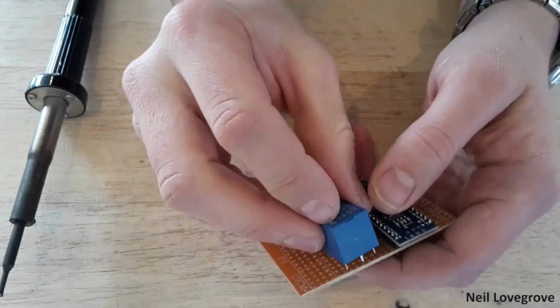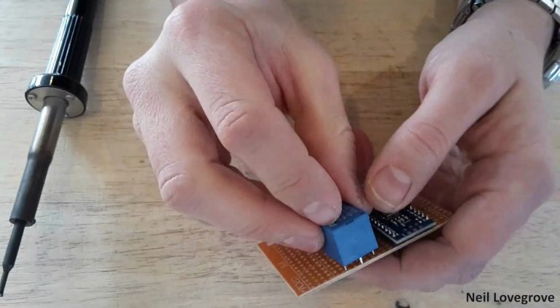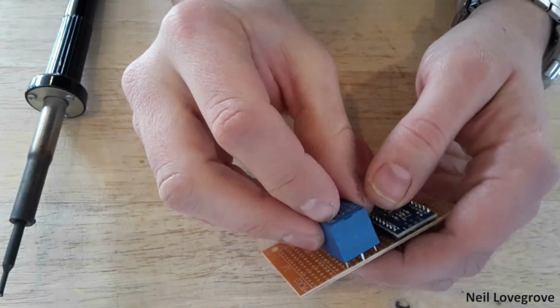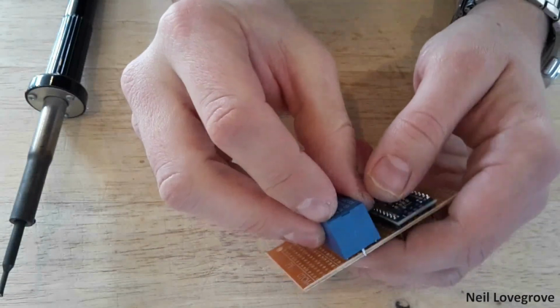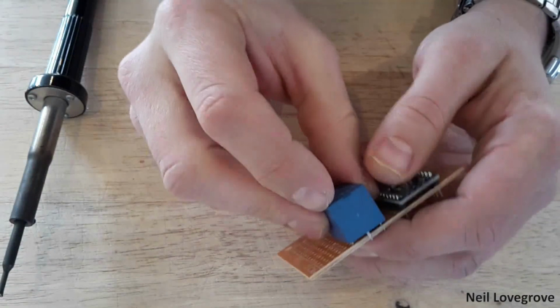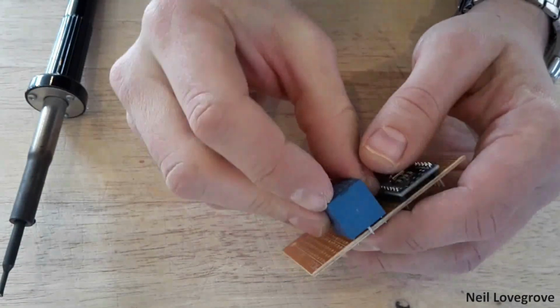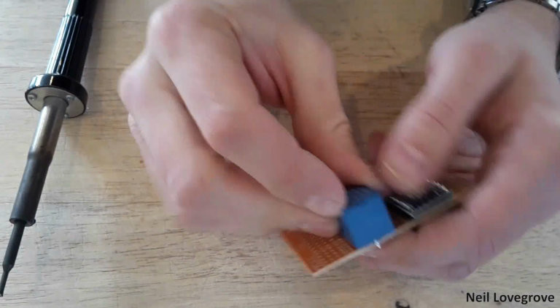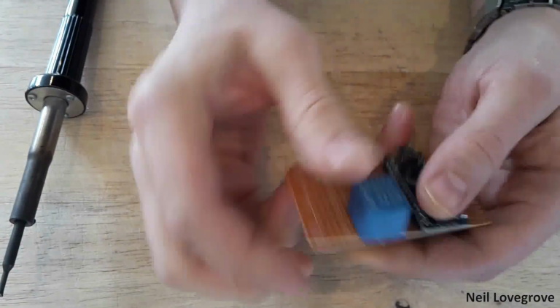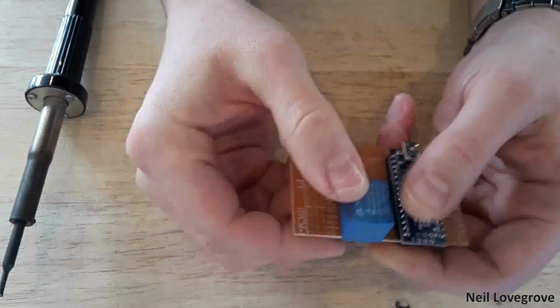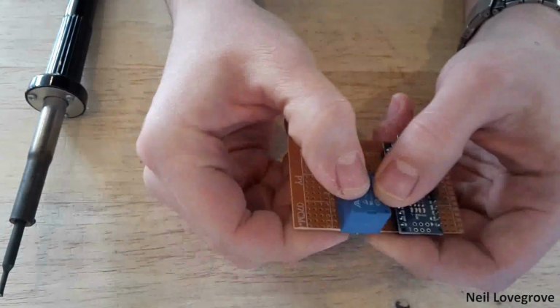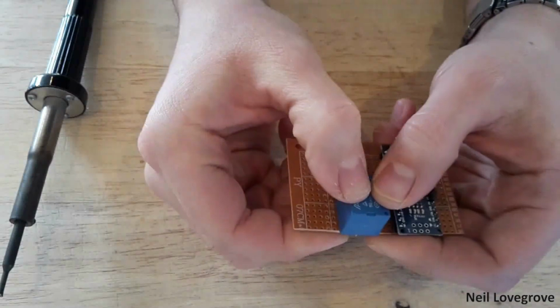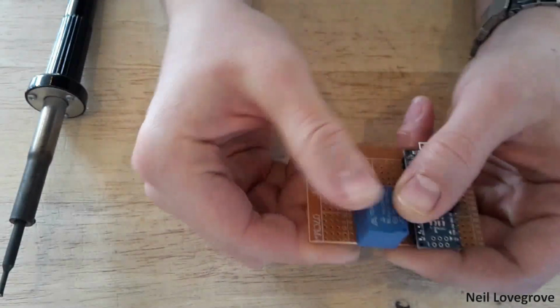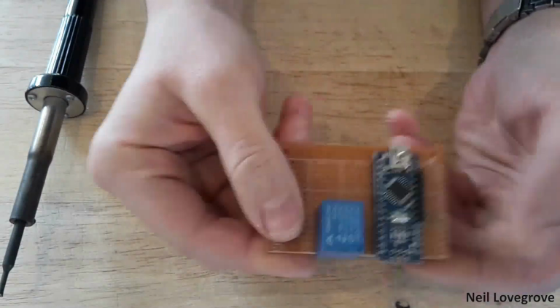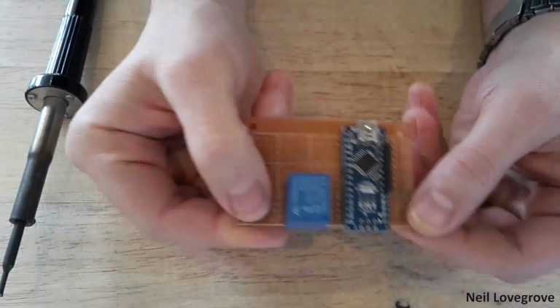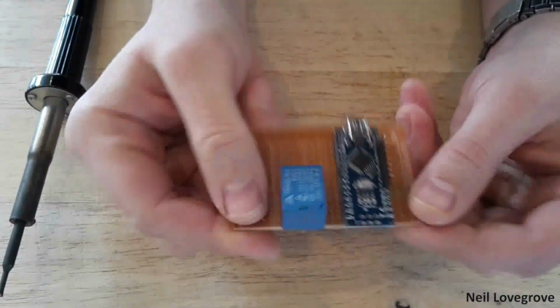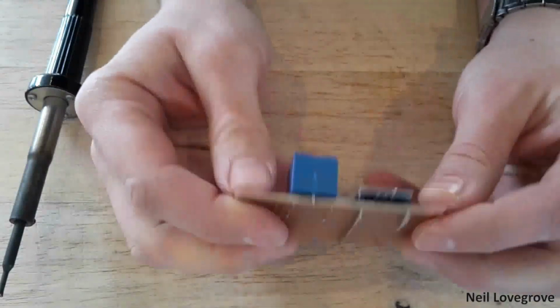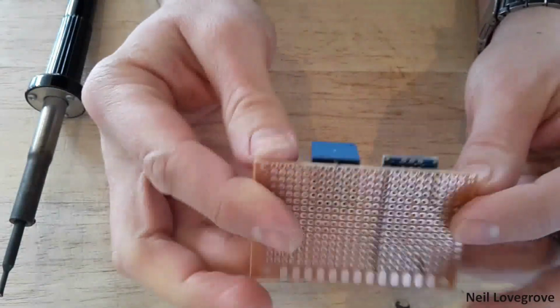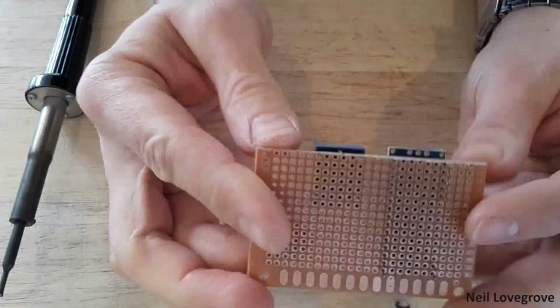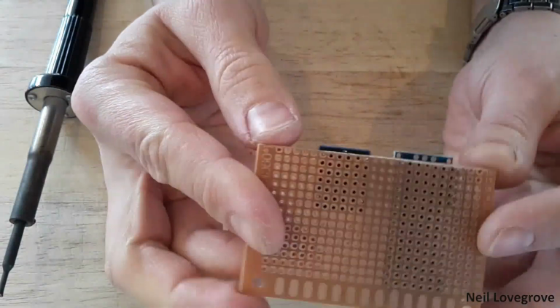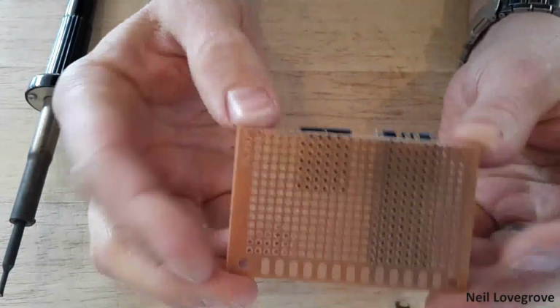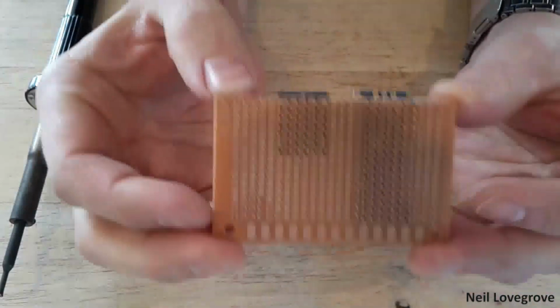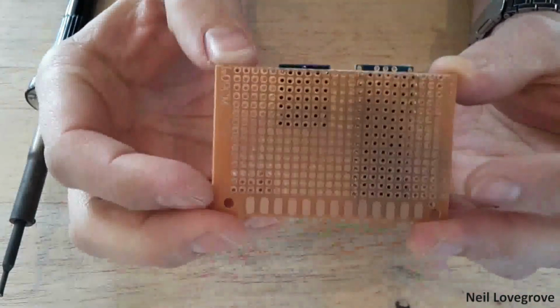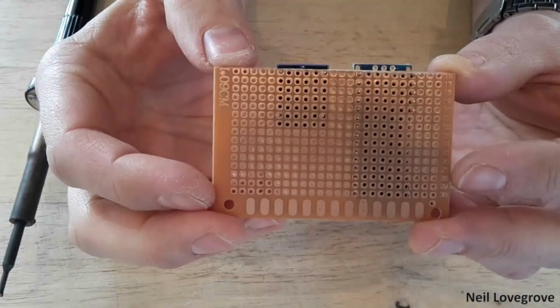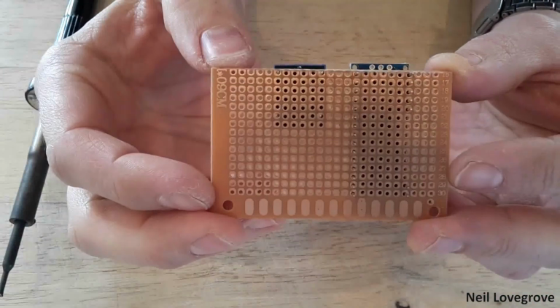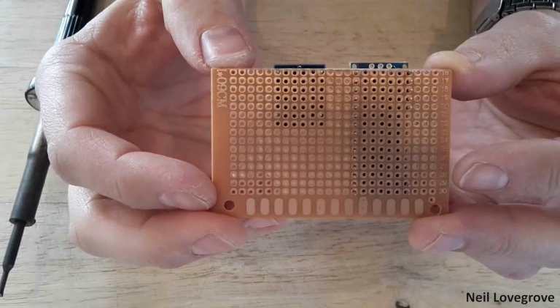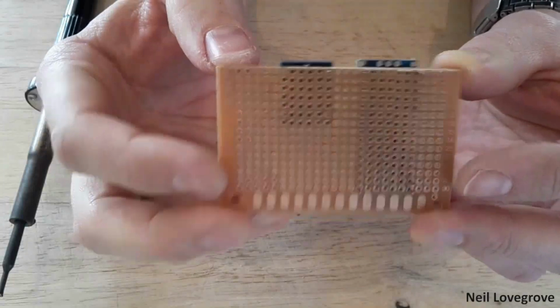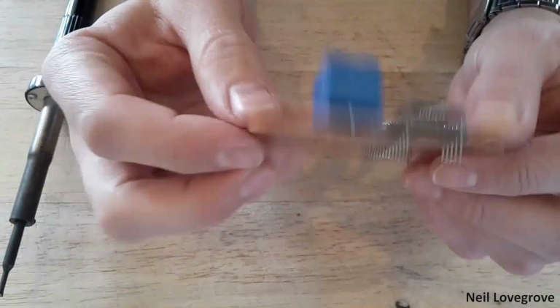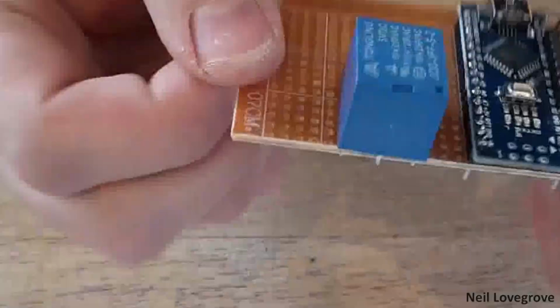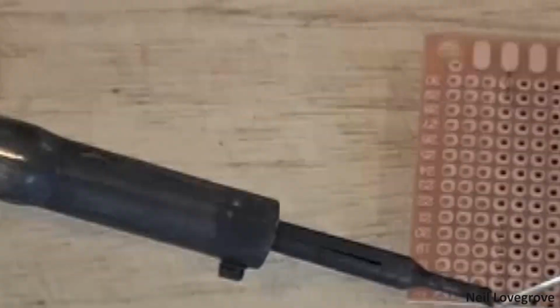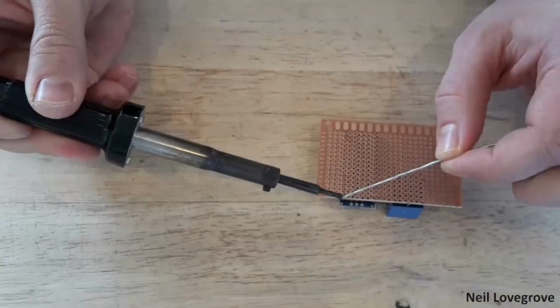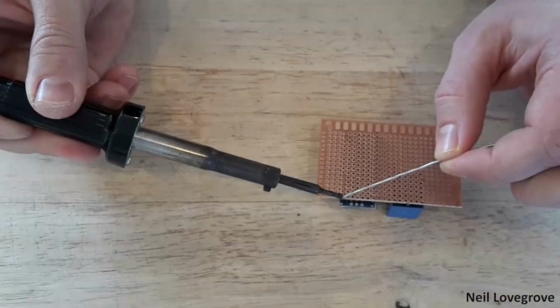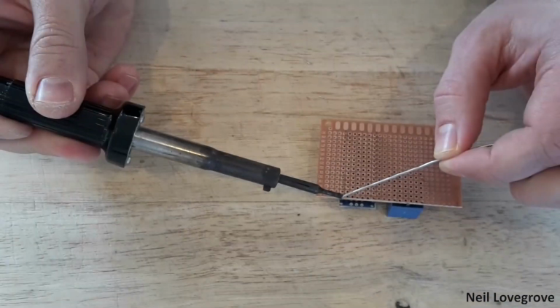I started to assemble the components onto a piece of perfboard ready to be soldered, then I started to solder everything in place.